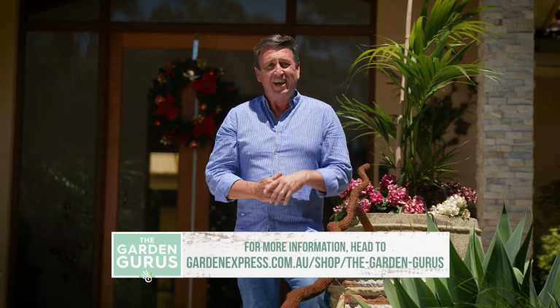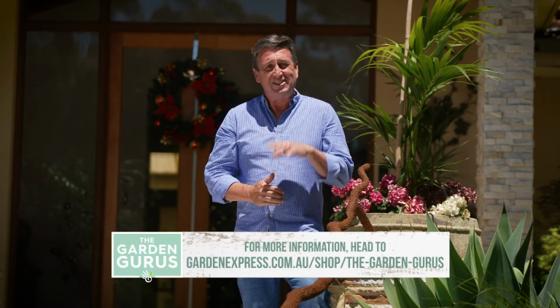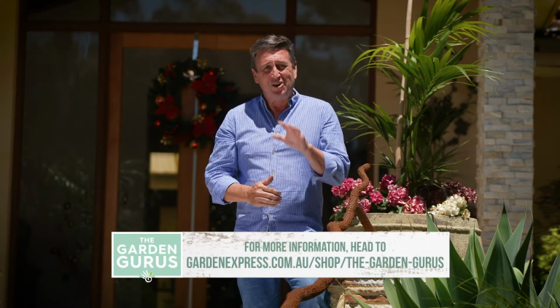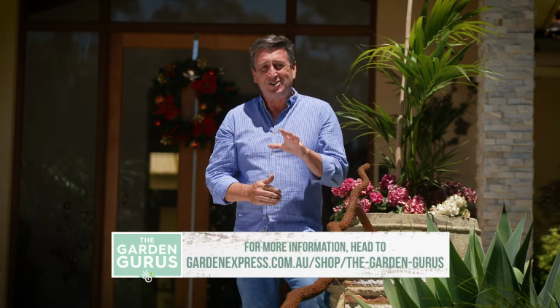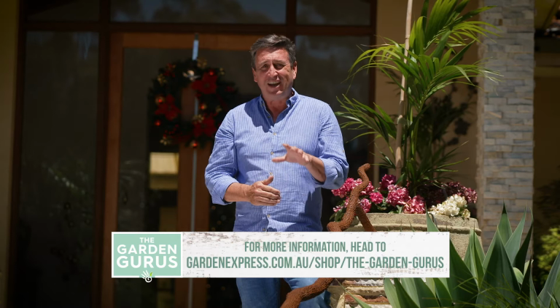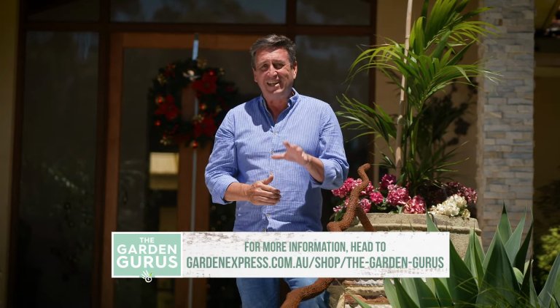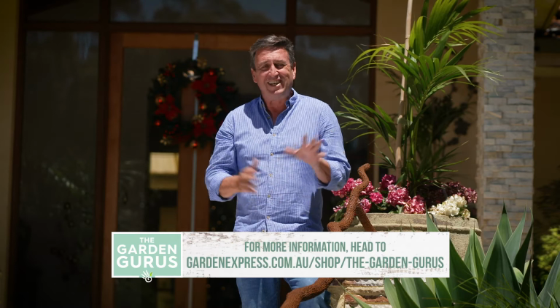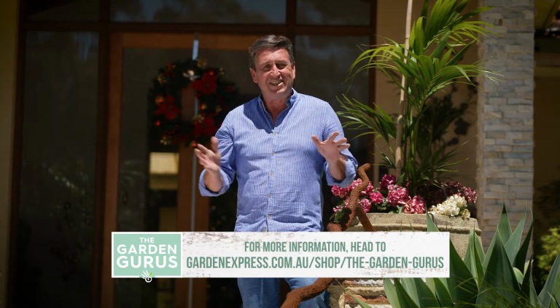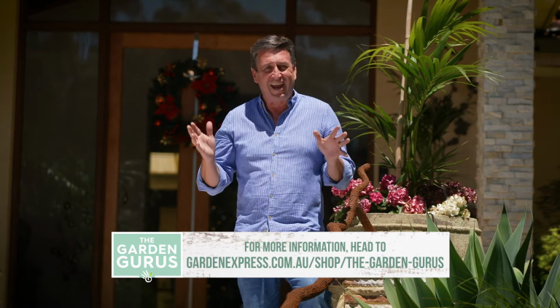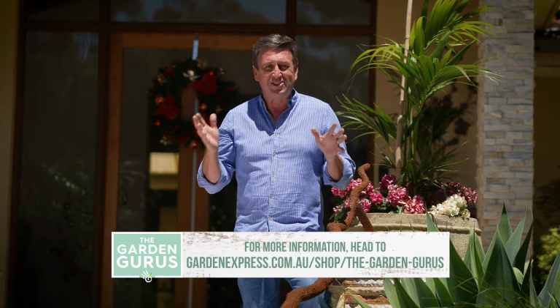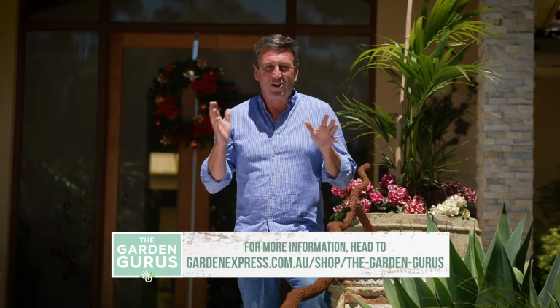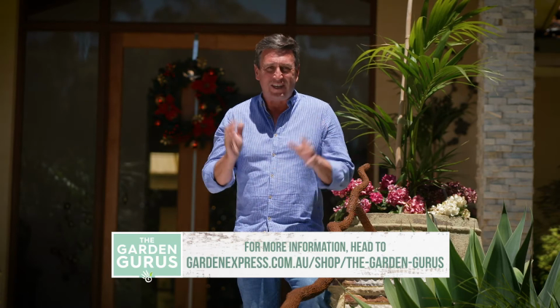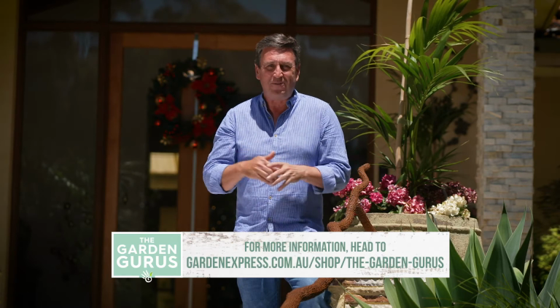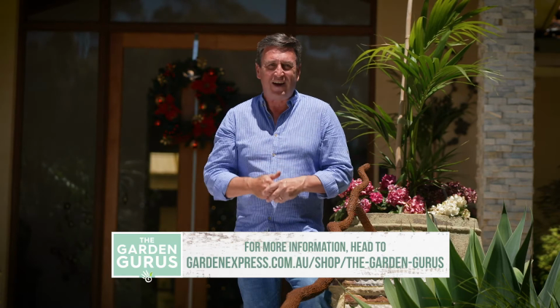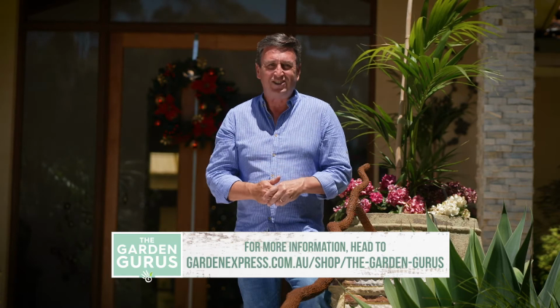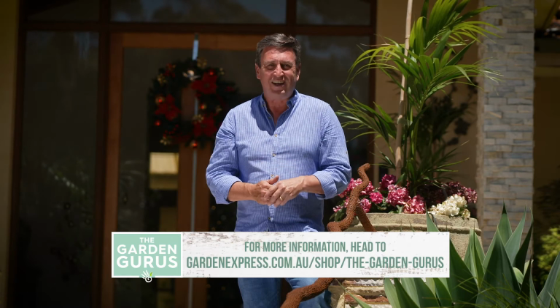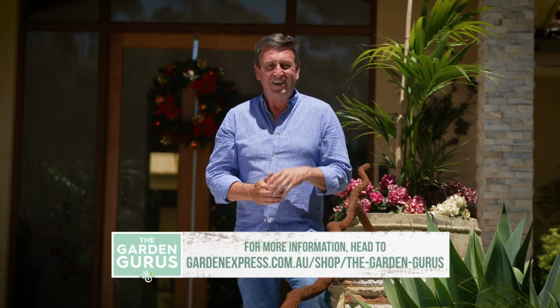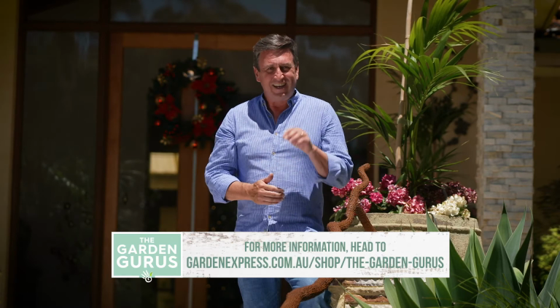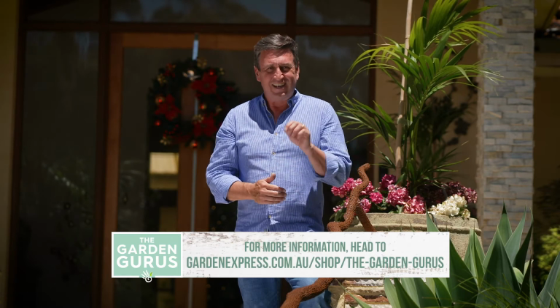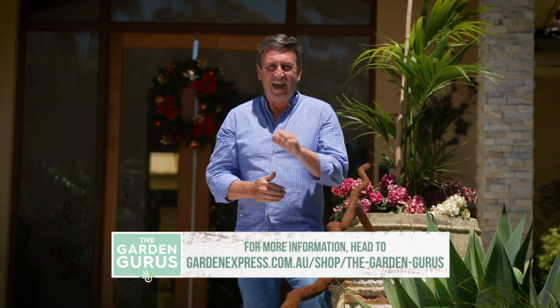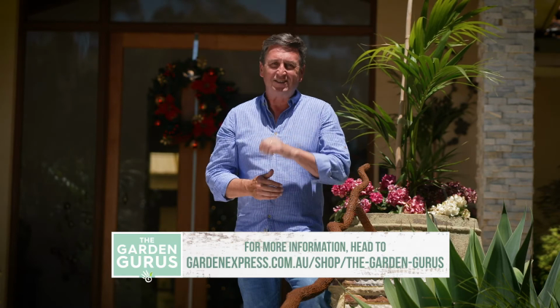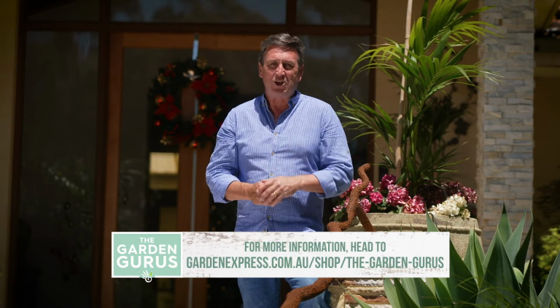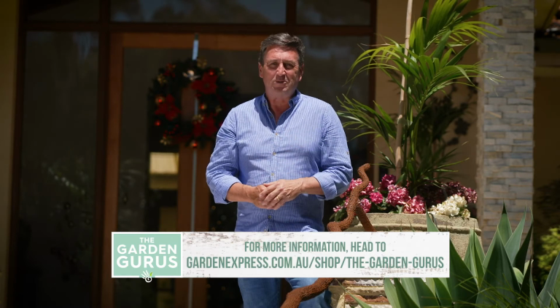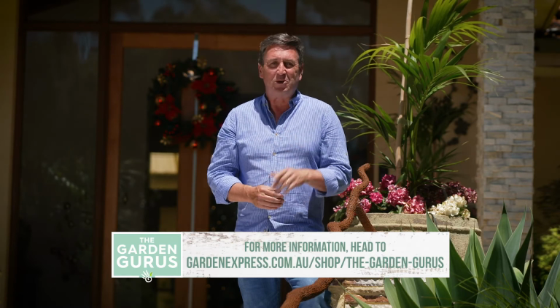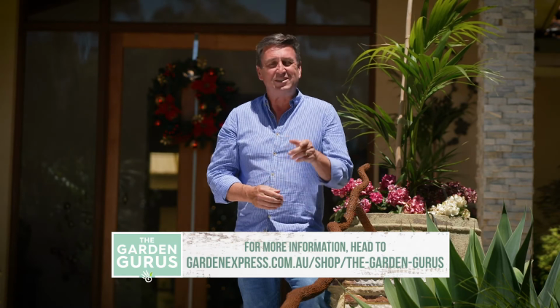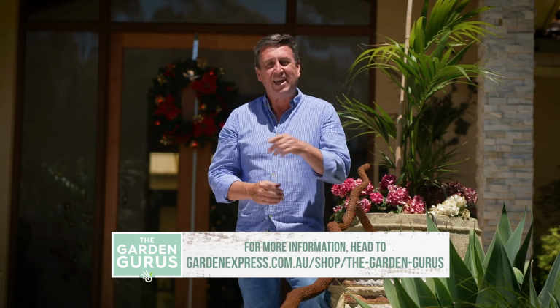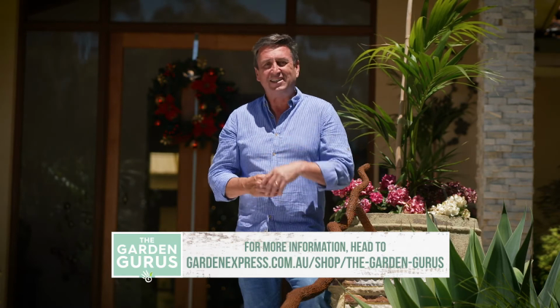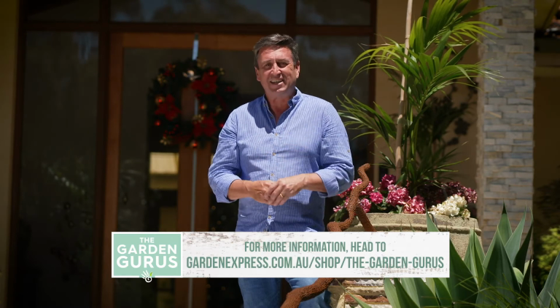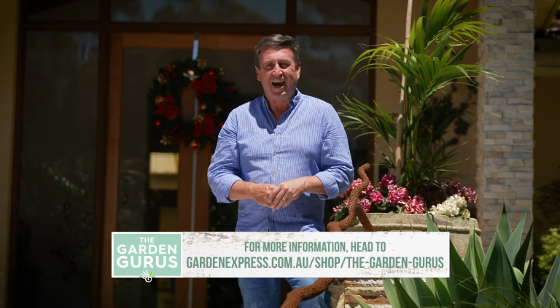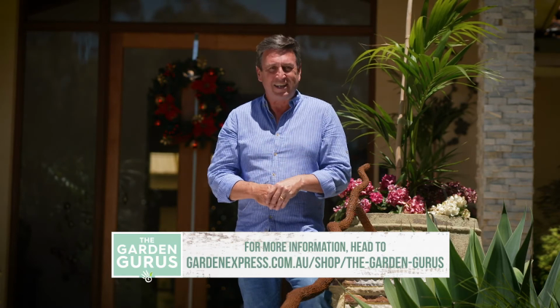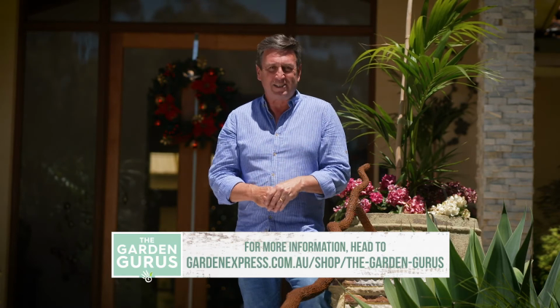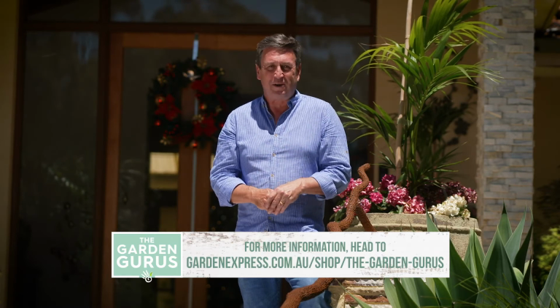It's not too late to get your hands on a gift voucher, and now's the time to do it, so head to Garden Express.